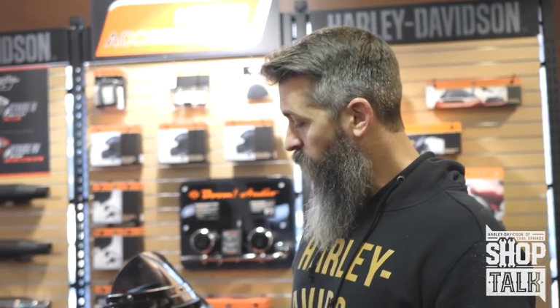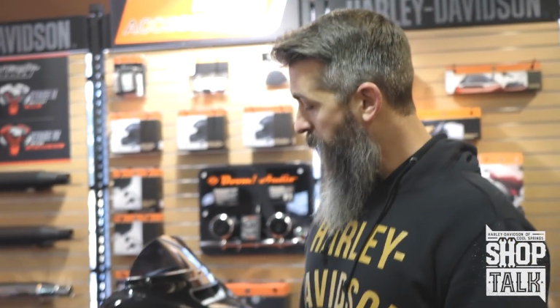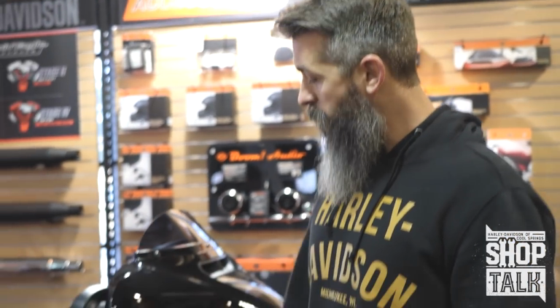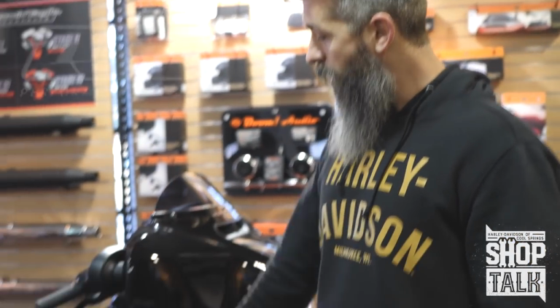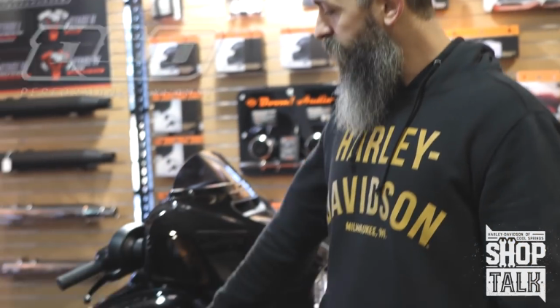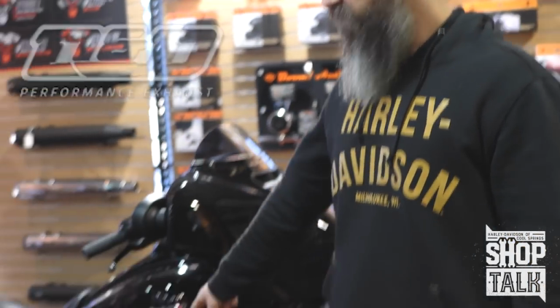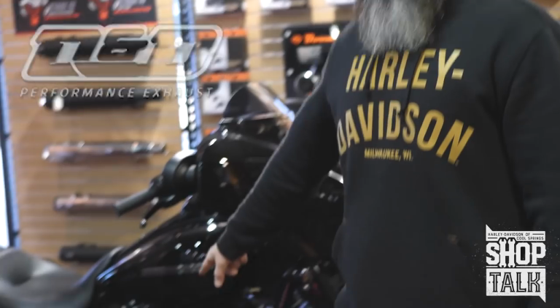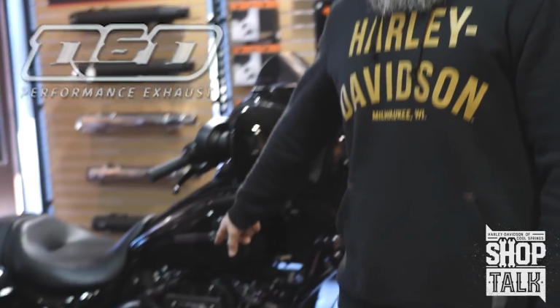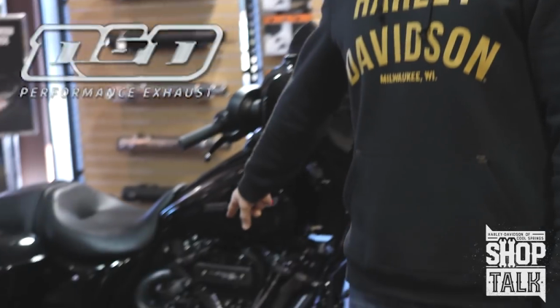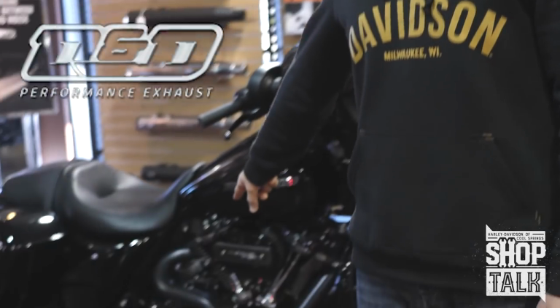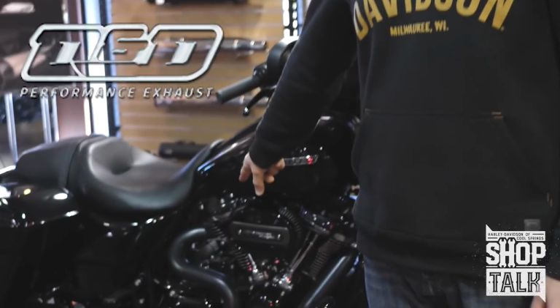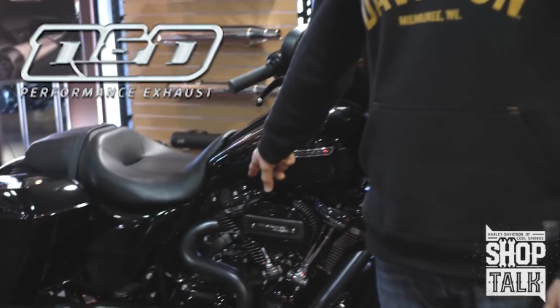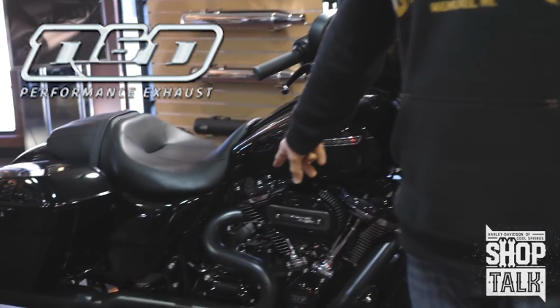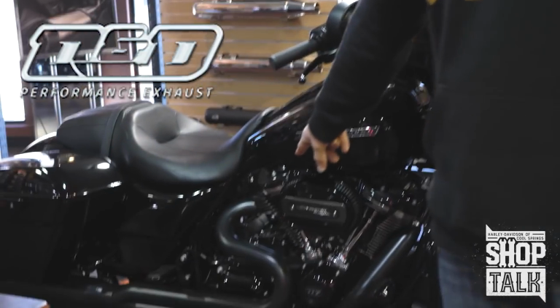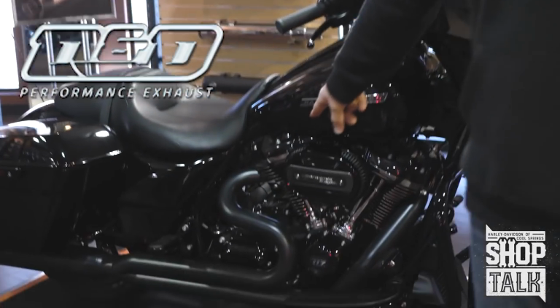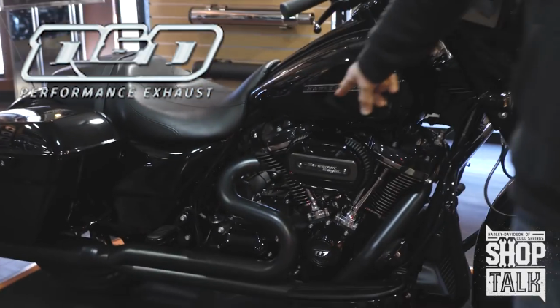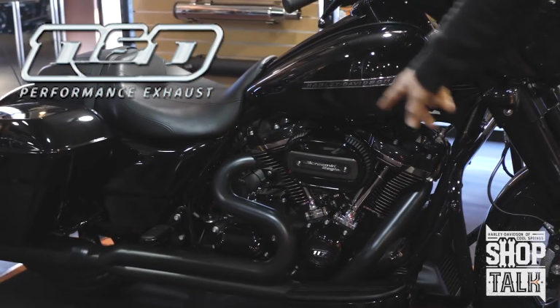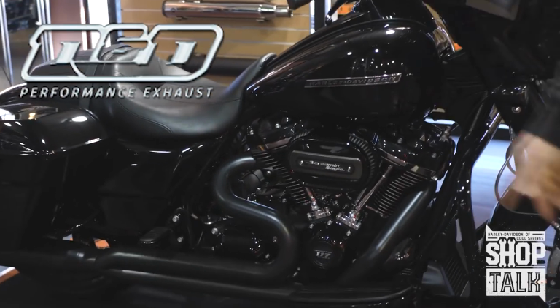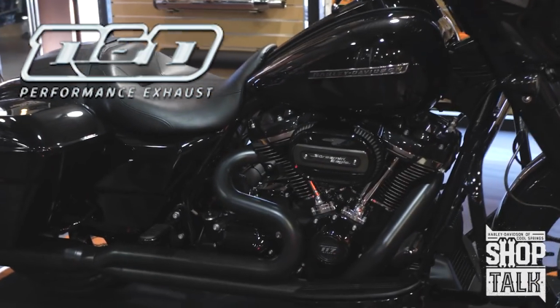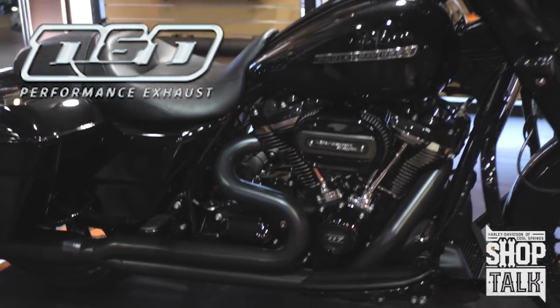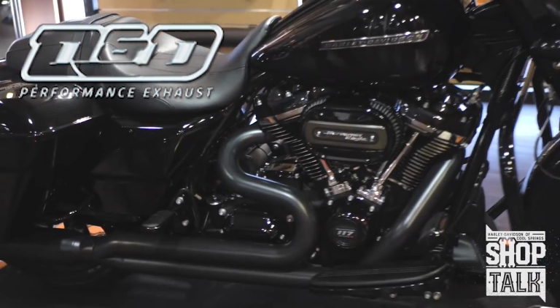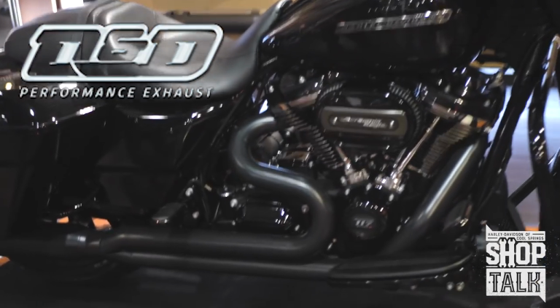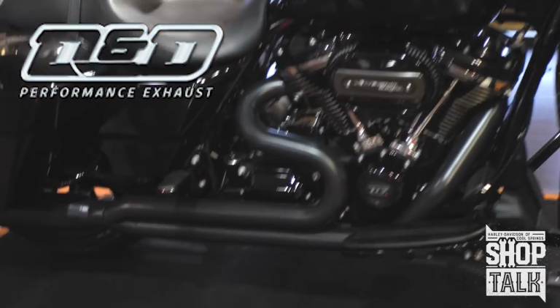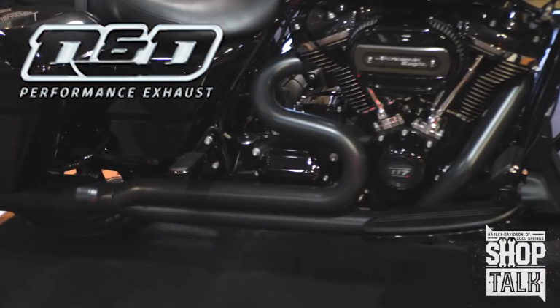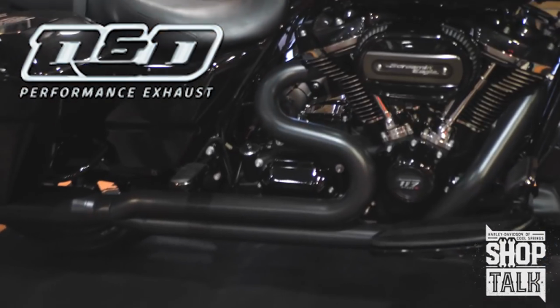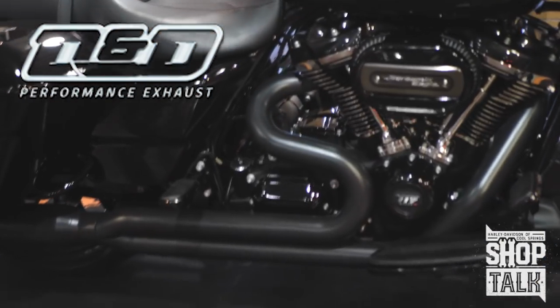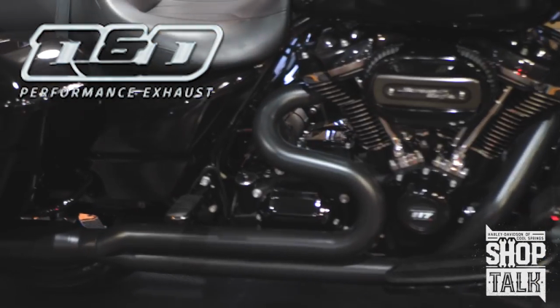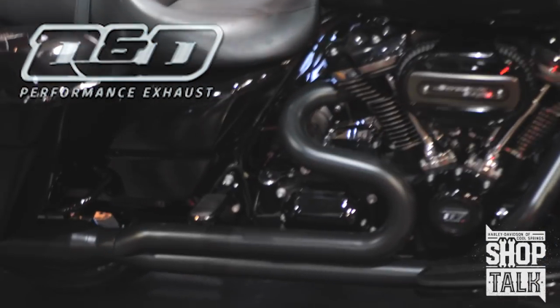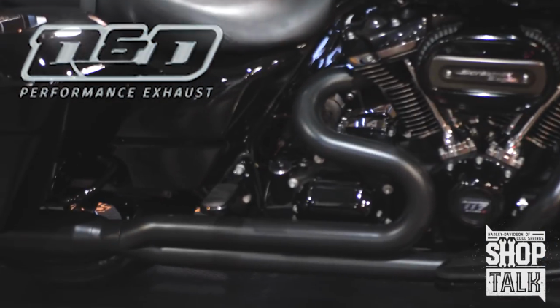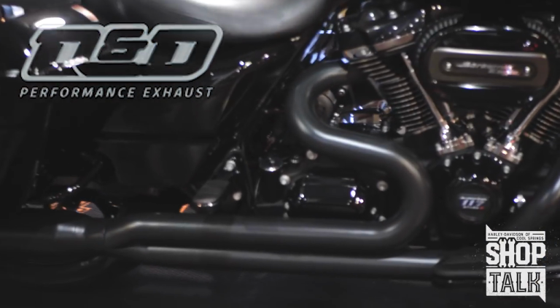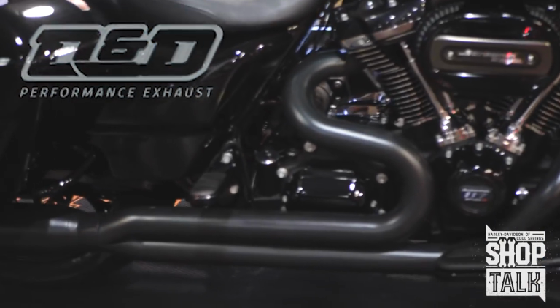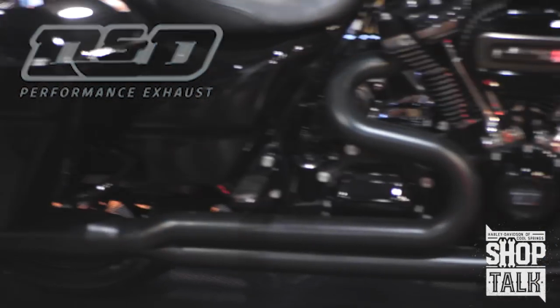We pair them all with the D&D pipe. D&D is made in Texas, America.